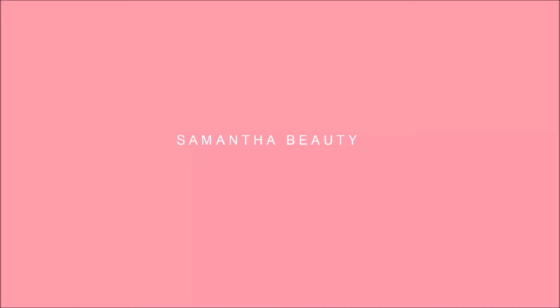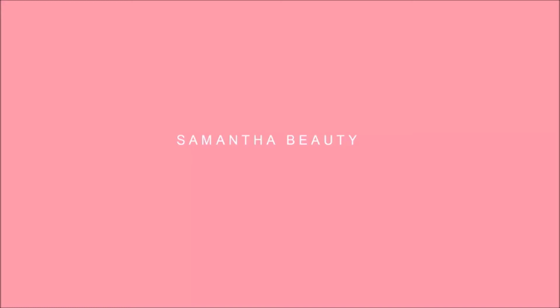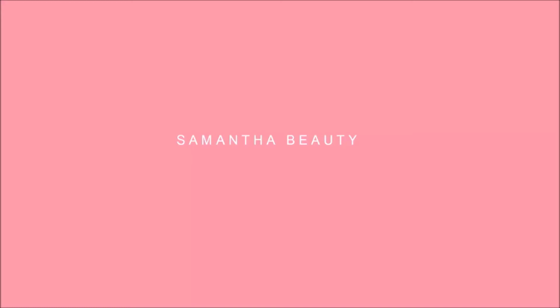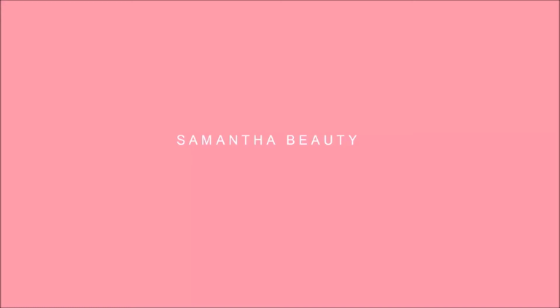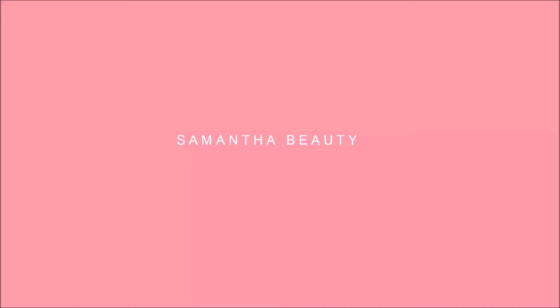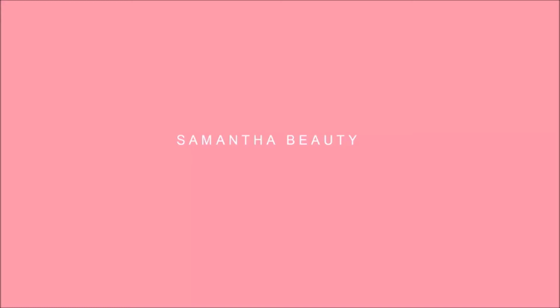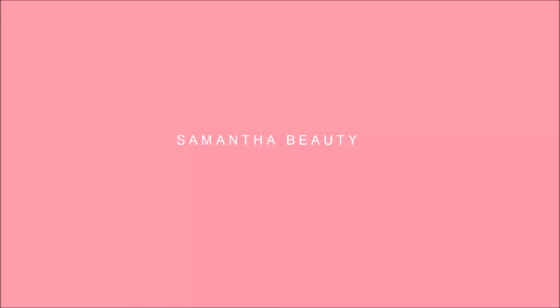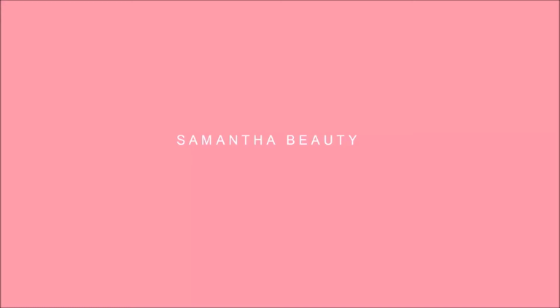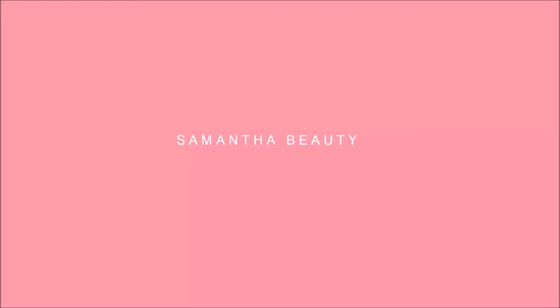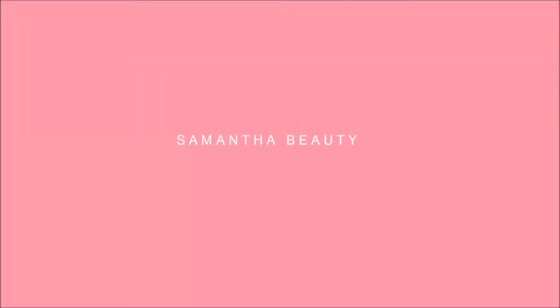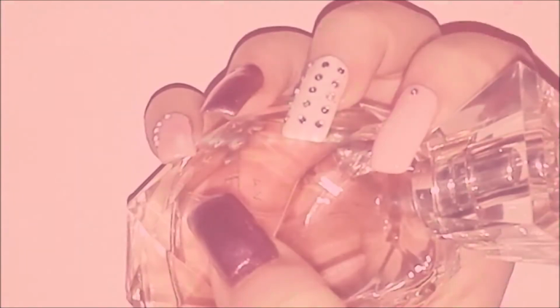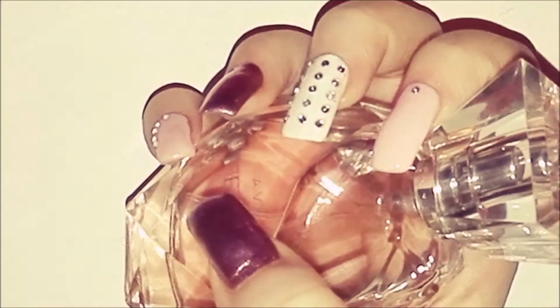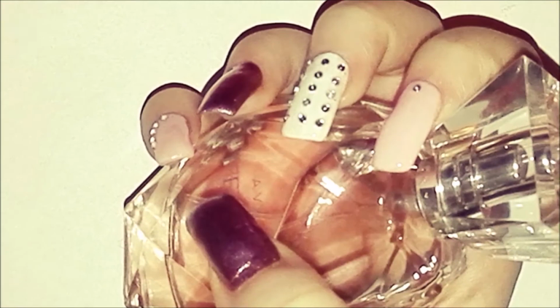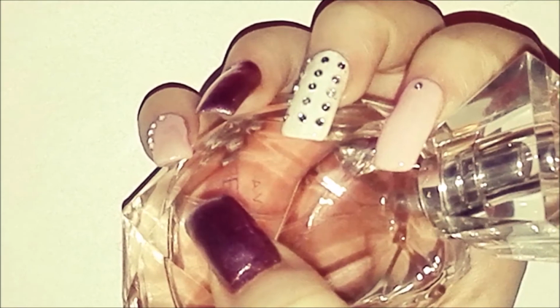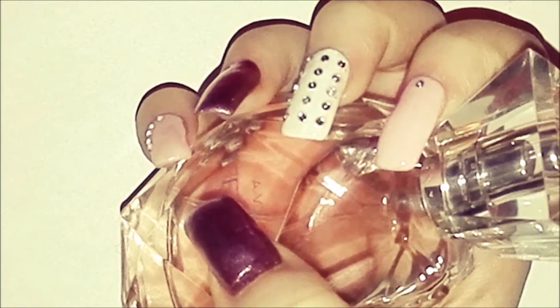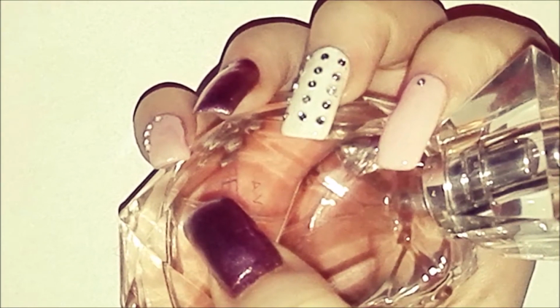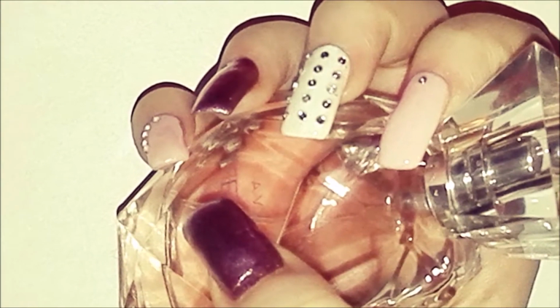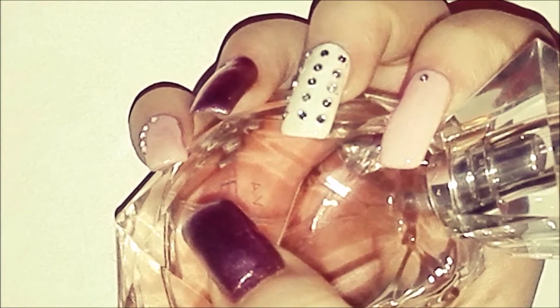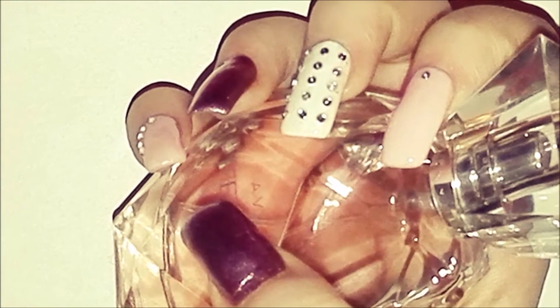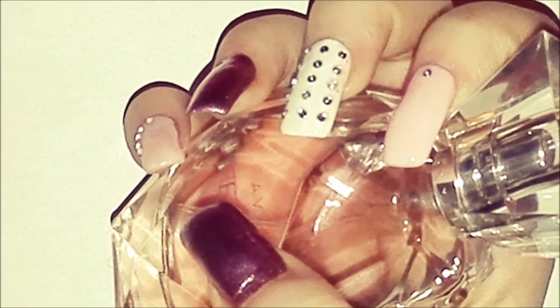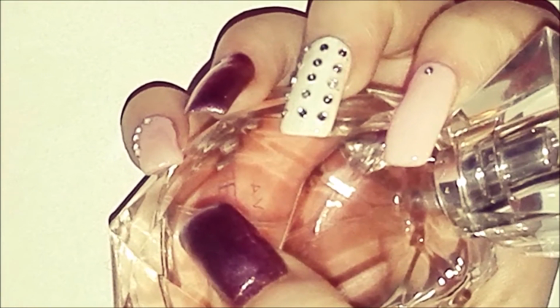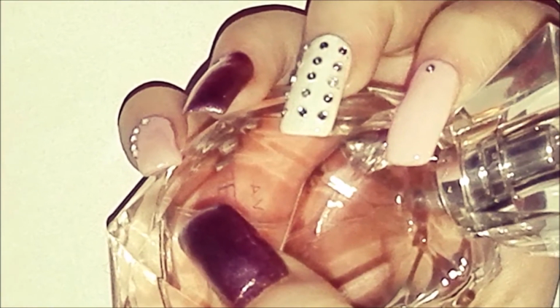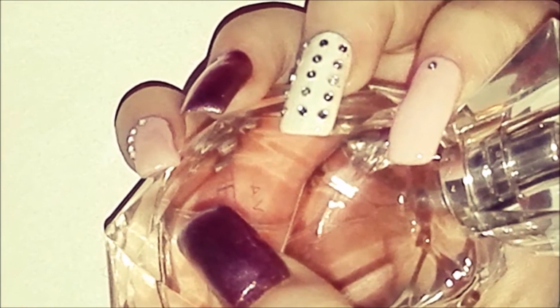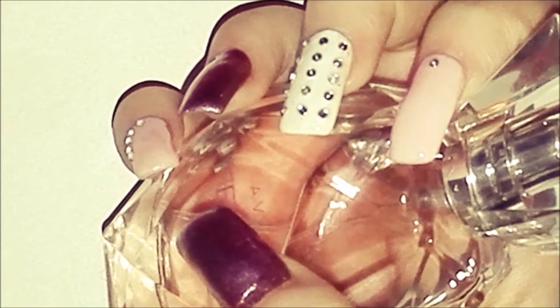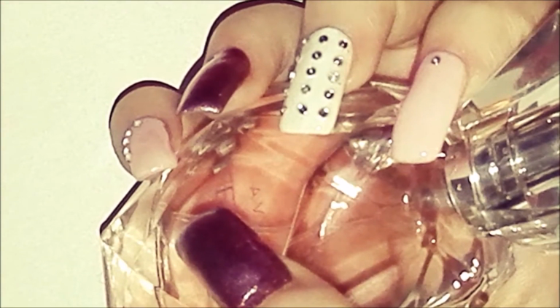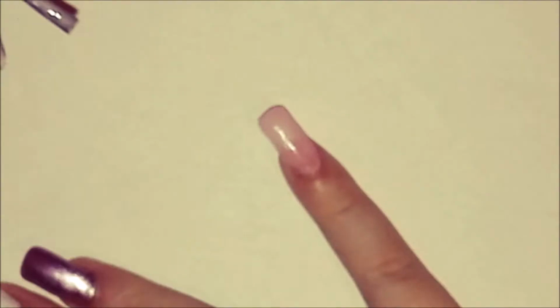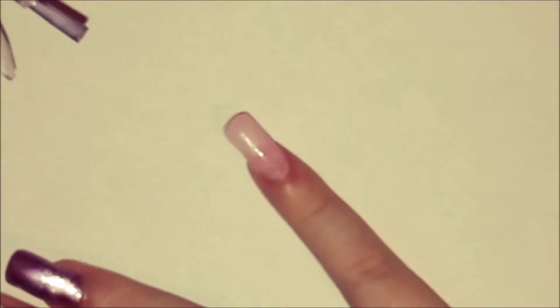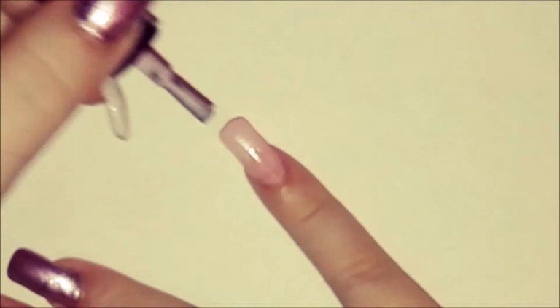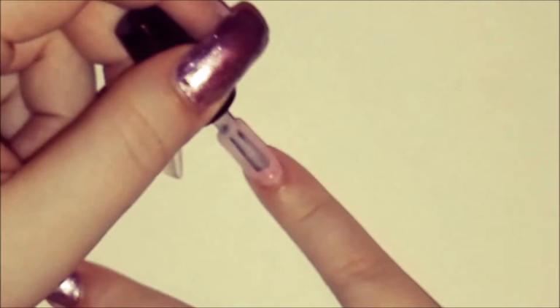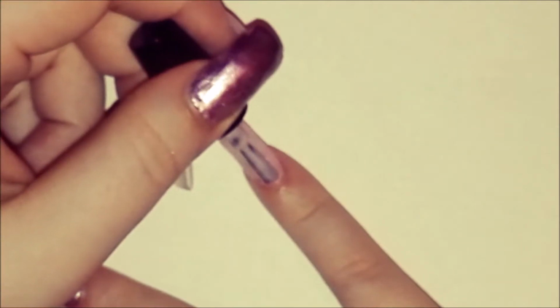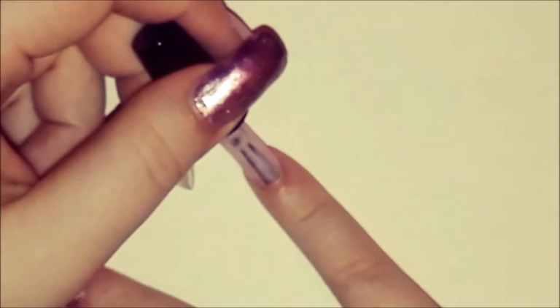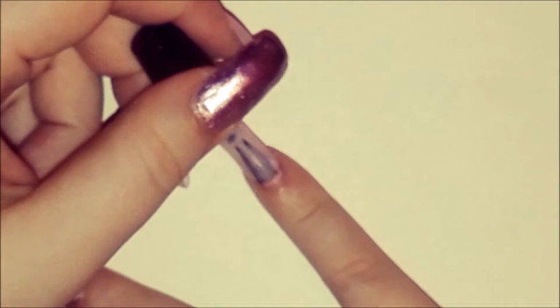Hey beauties! Welcome to my channel! Today I will show you how to do cute and easy nail design.